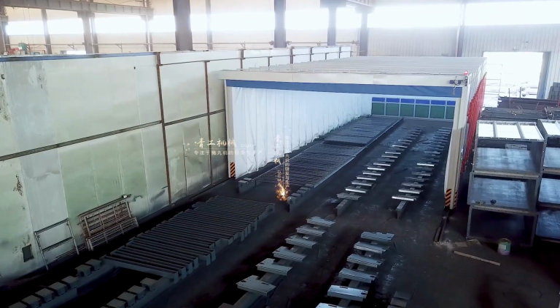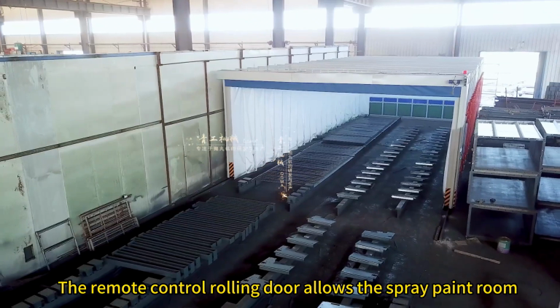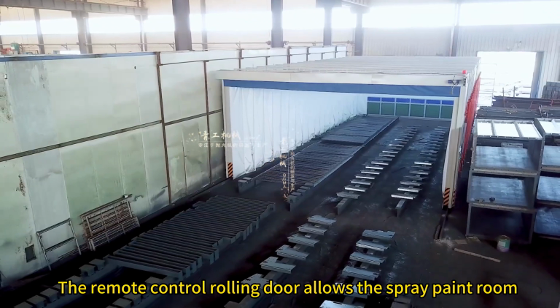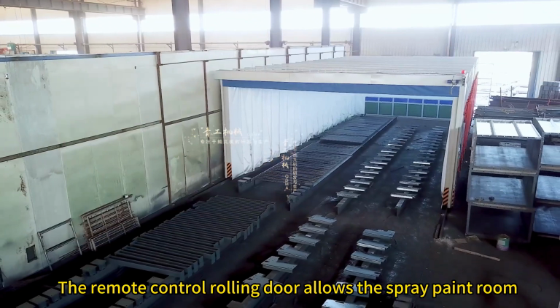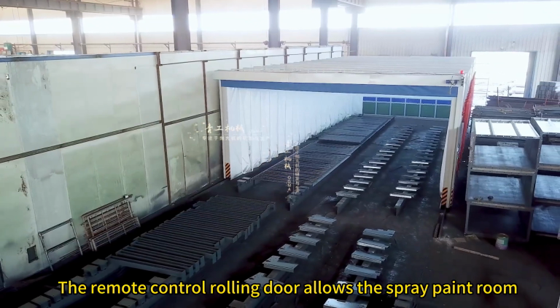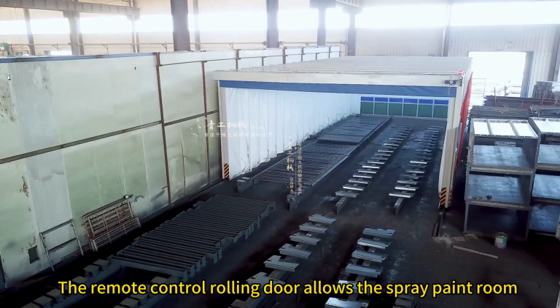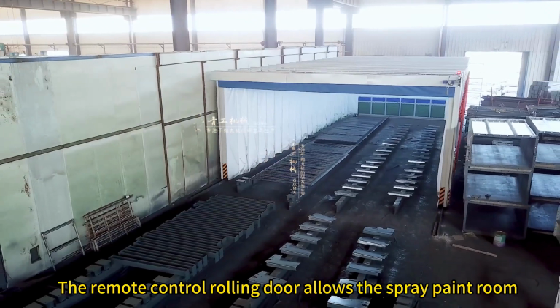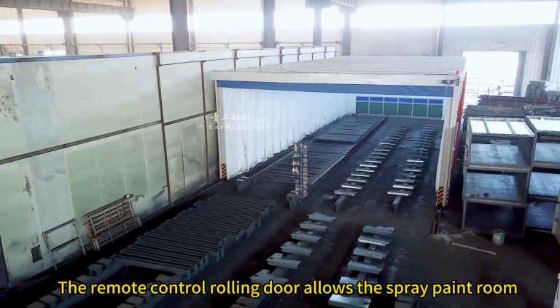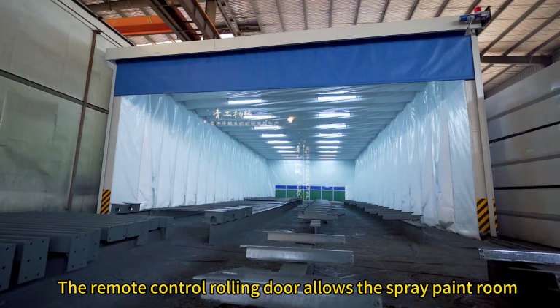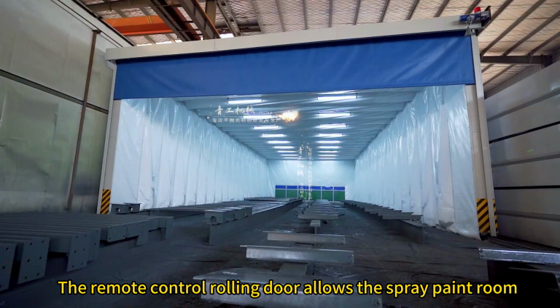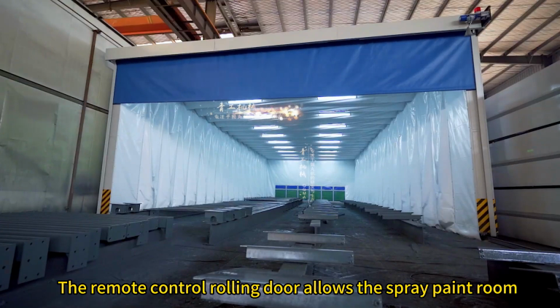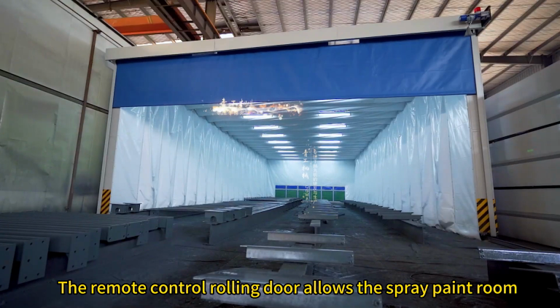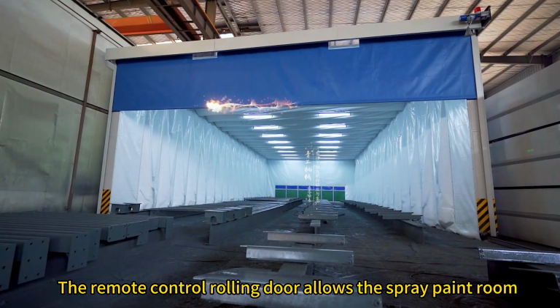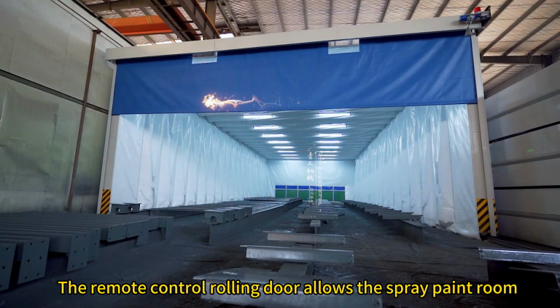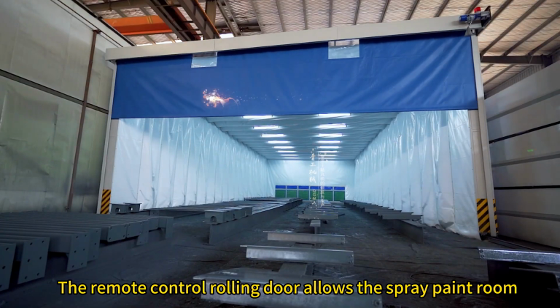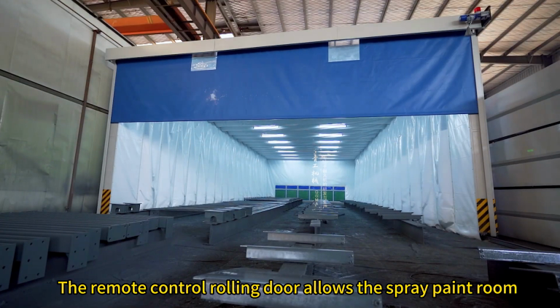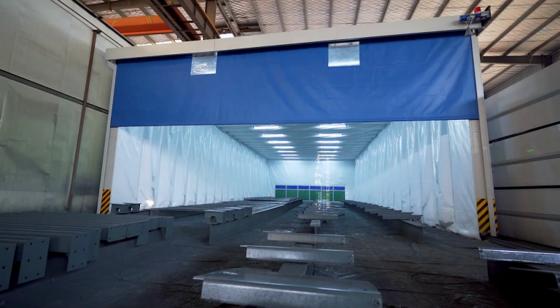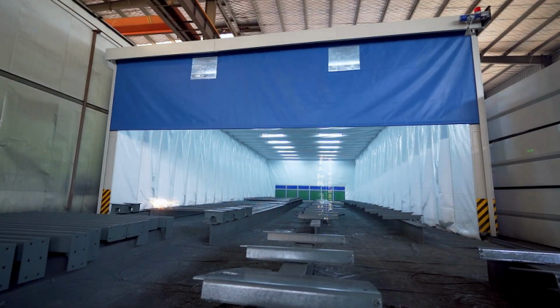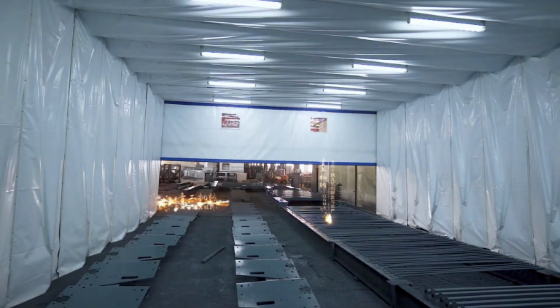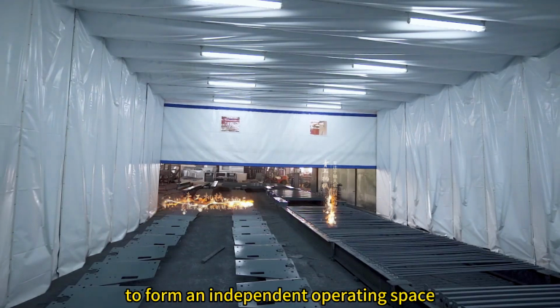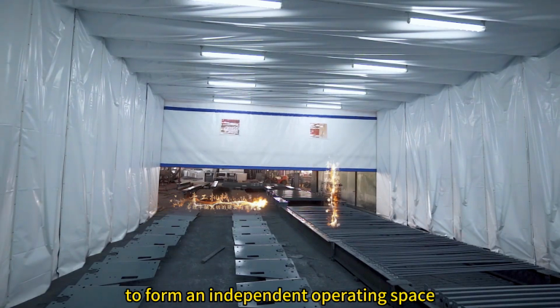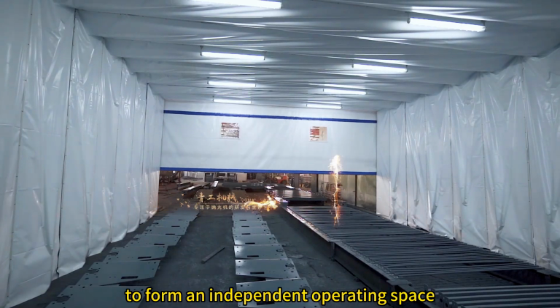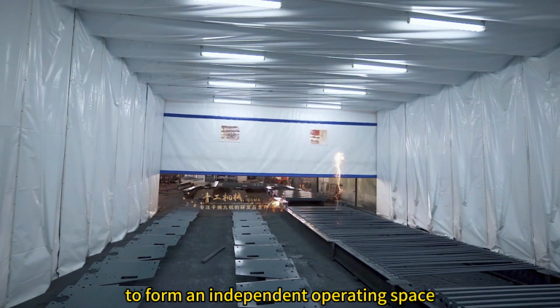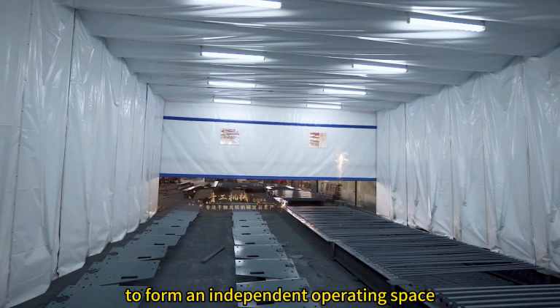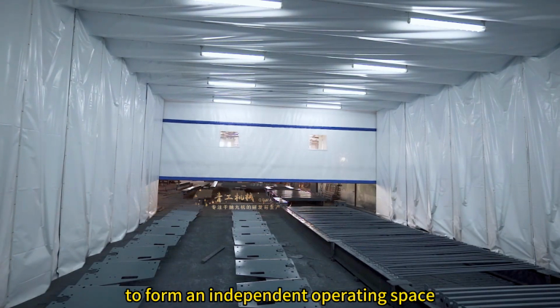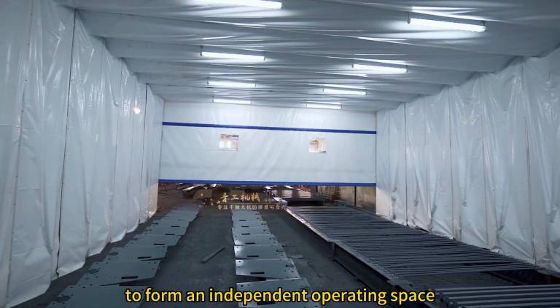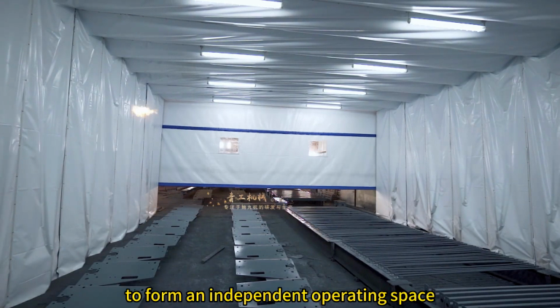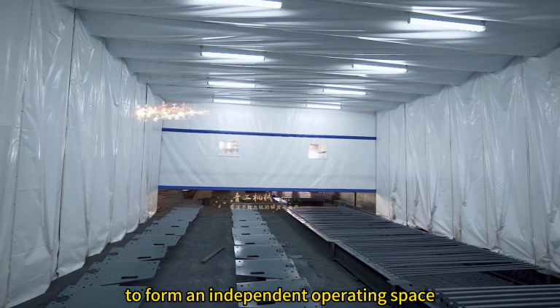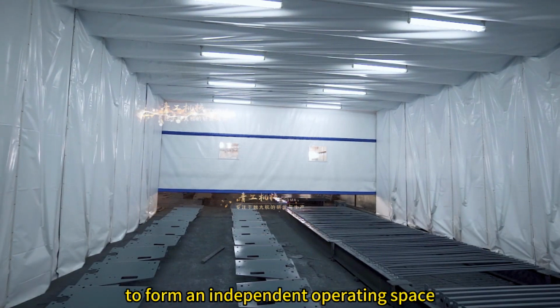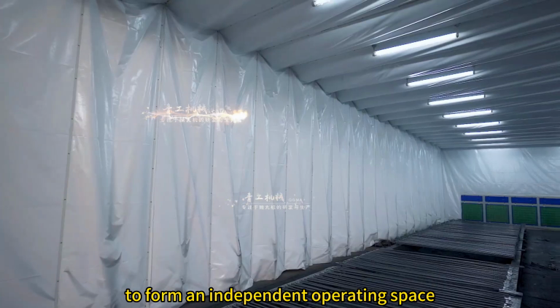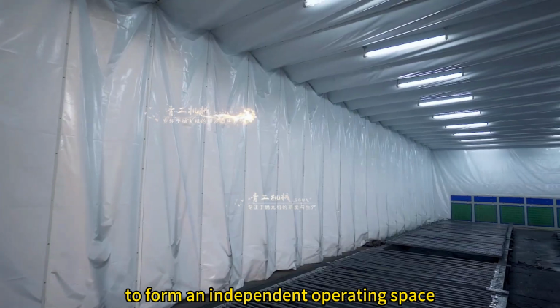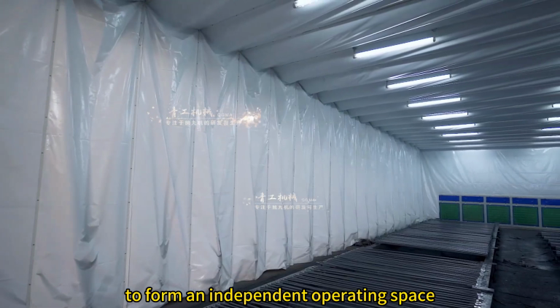The remote control rolling door allows the spray paint room to form an independent operating space.